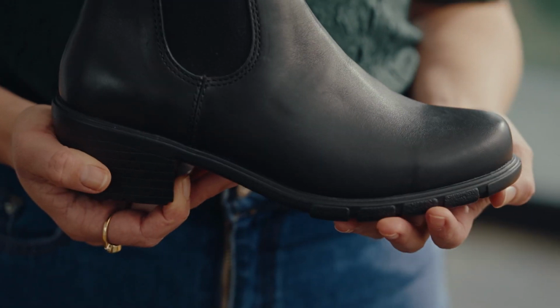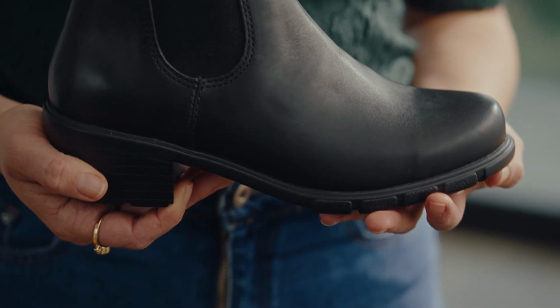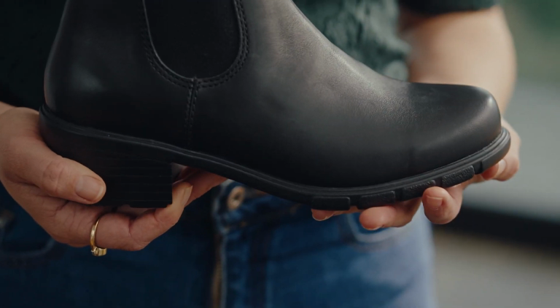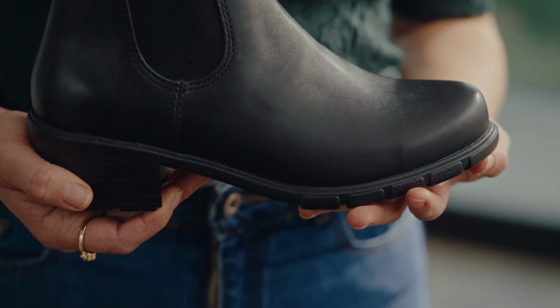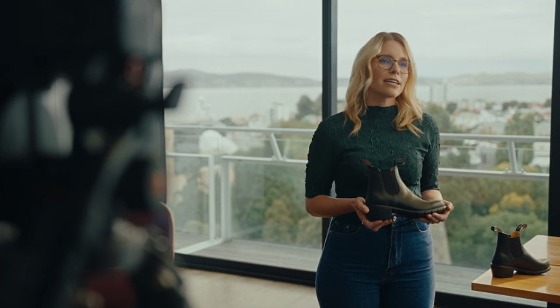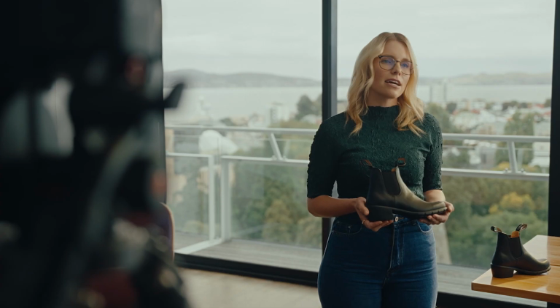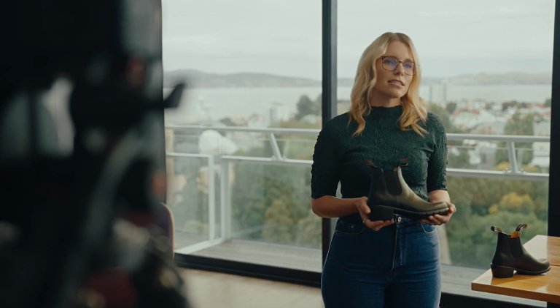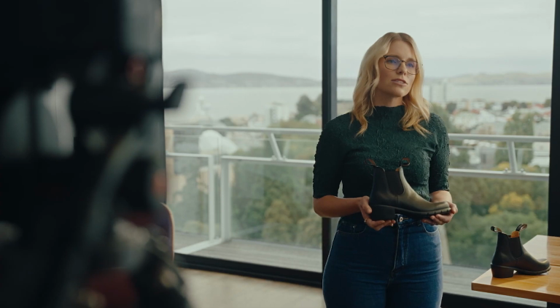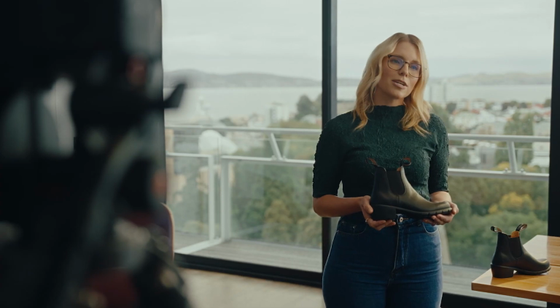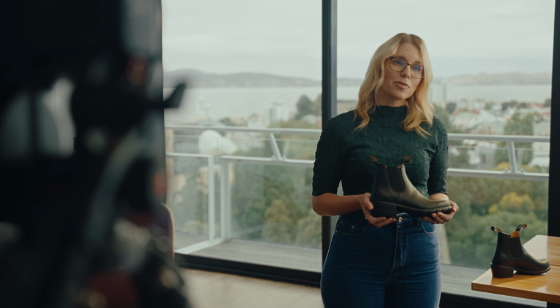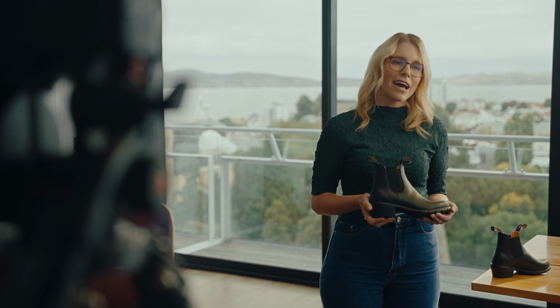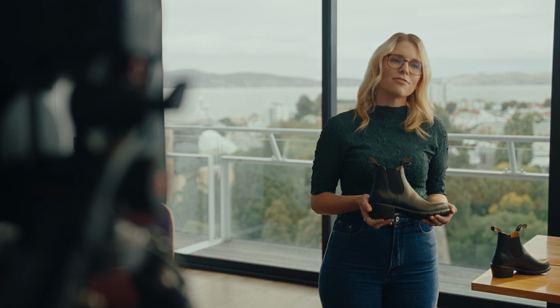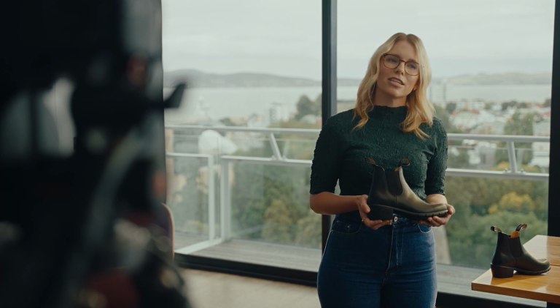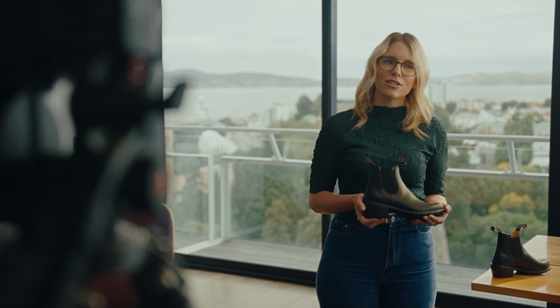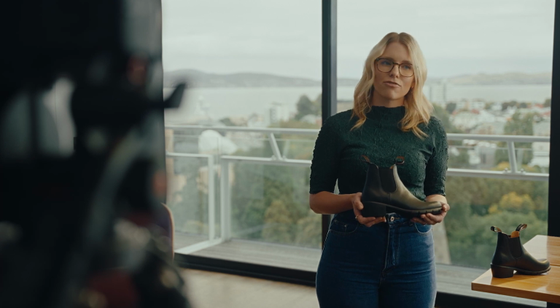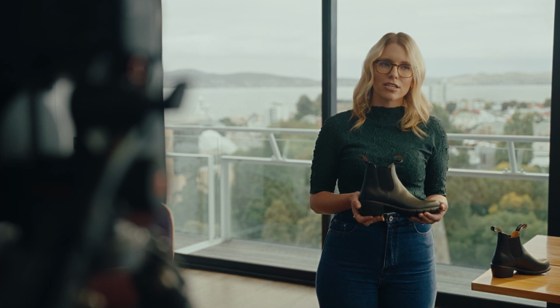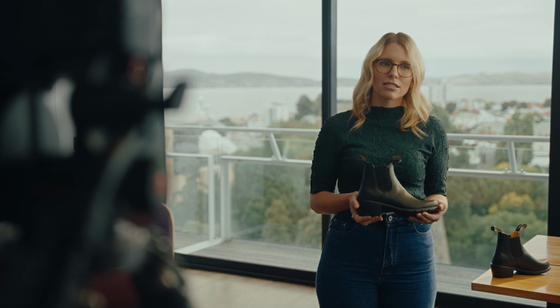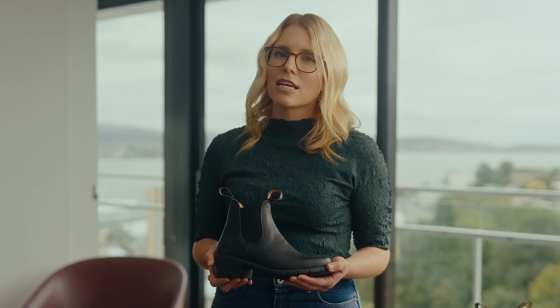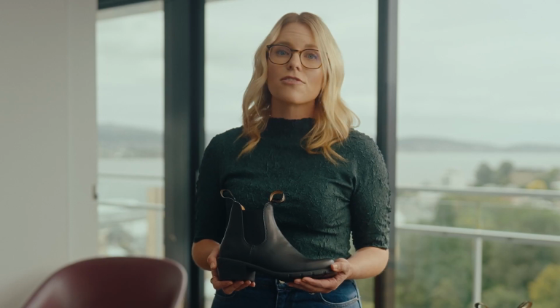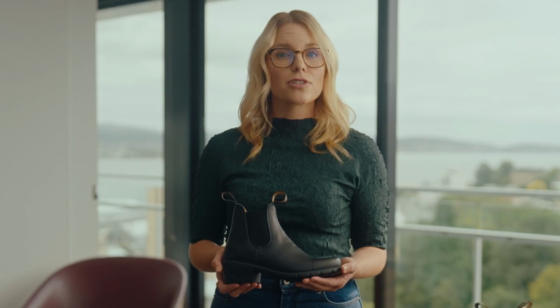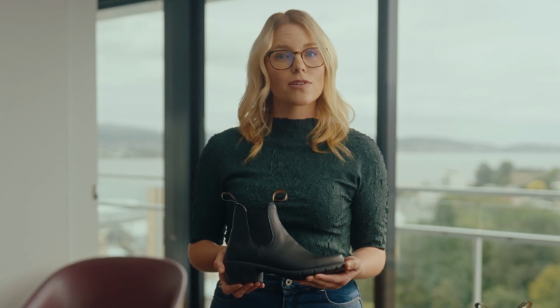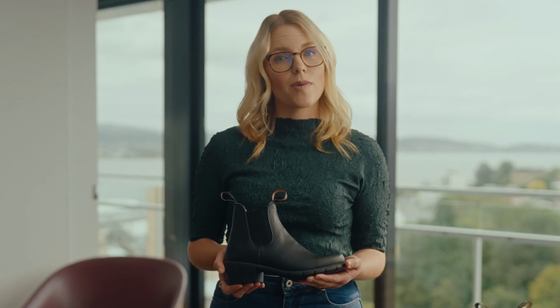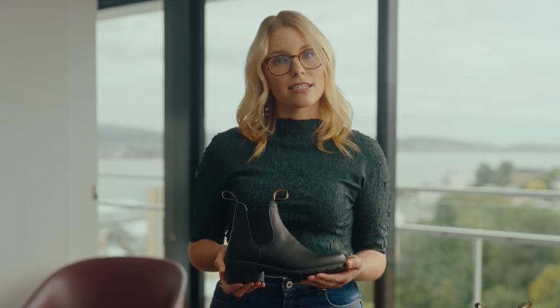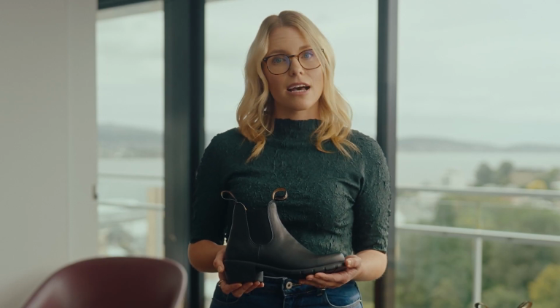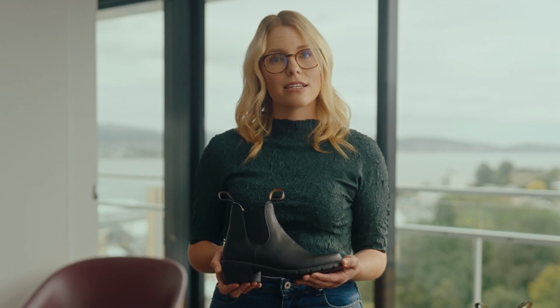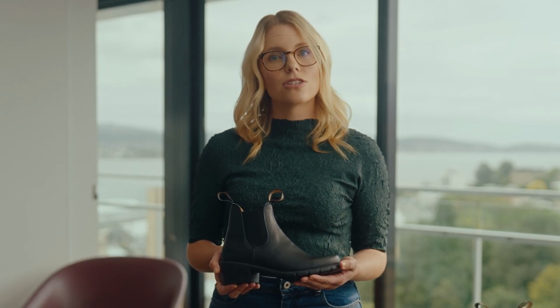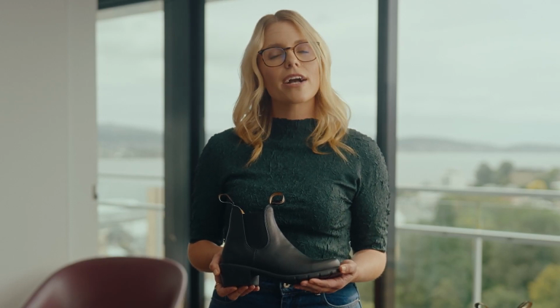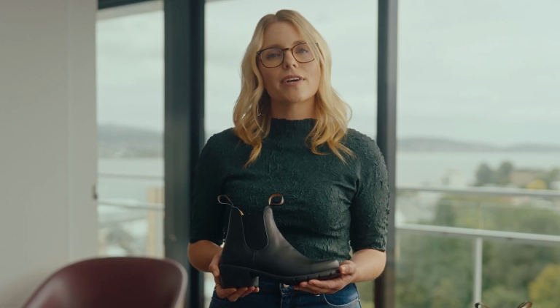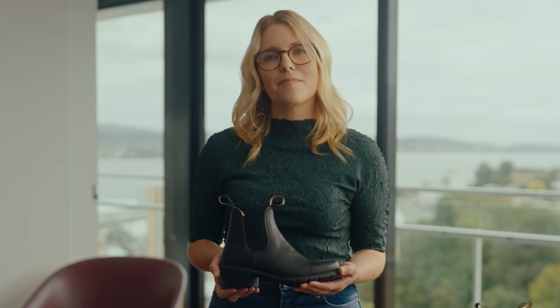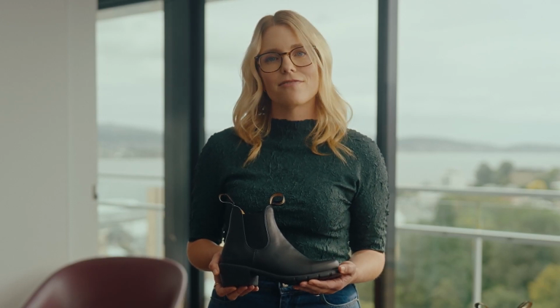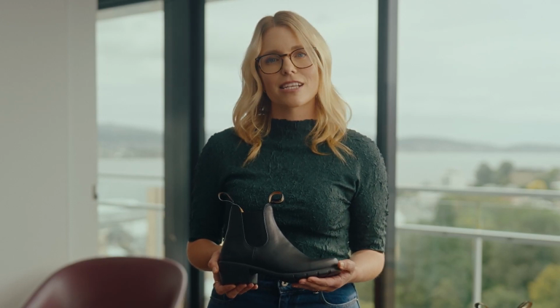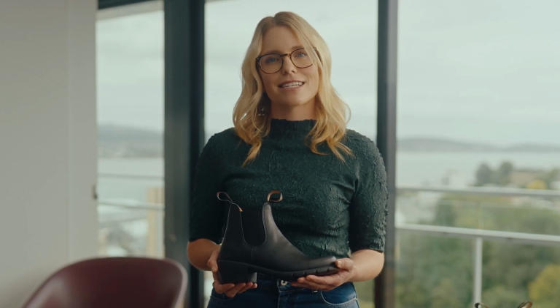Blundstone uses UK sizing, so jump online if you need to convert. If your foot is on the wider side, try going up half a size.